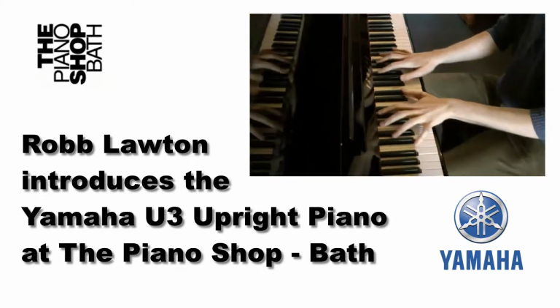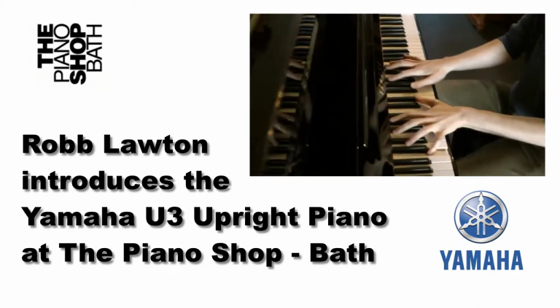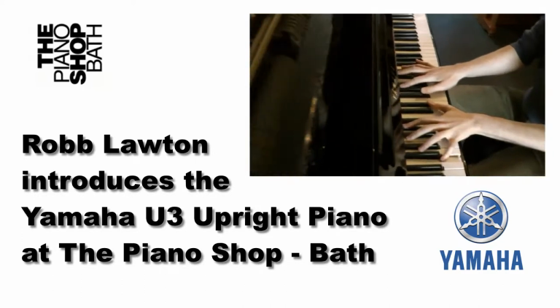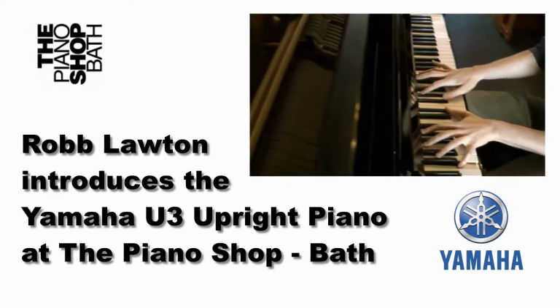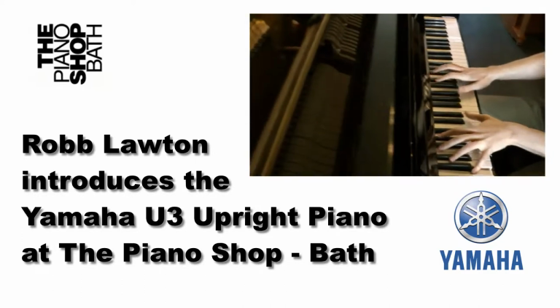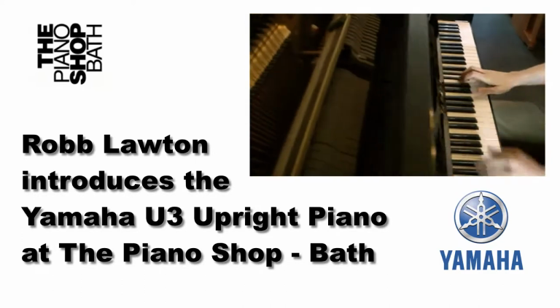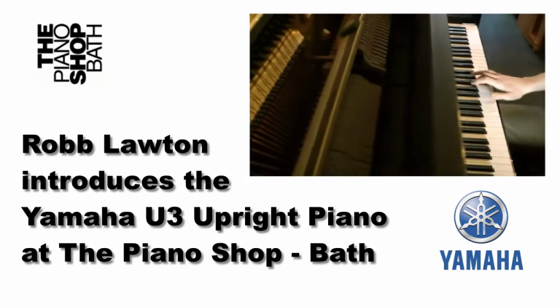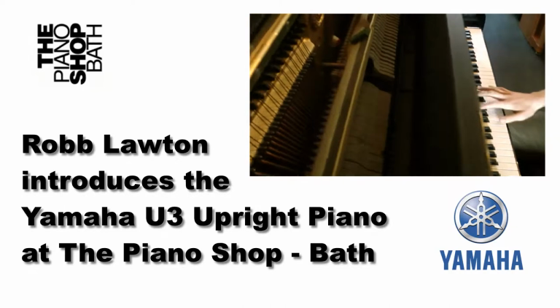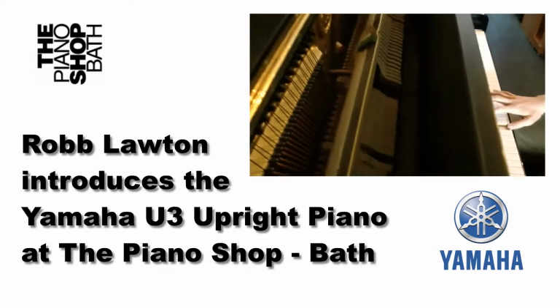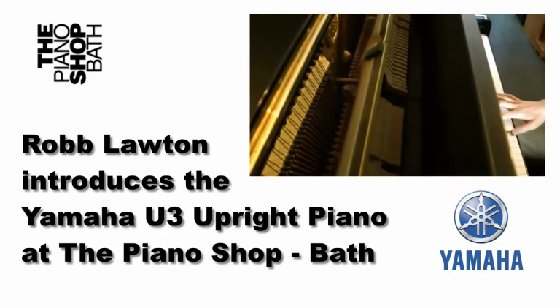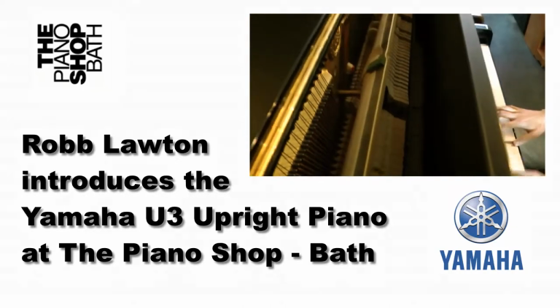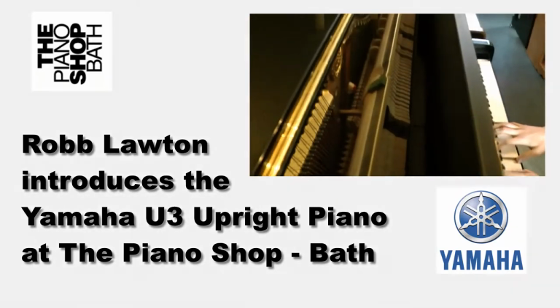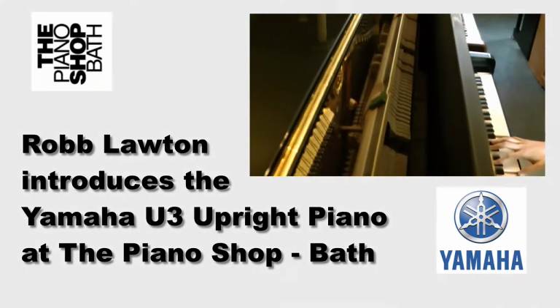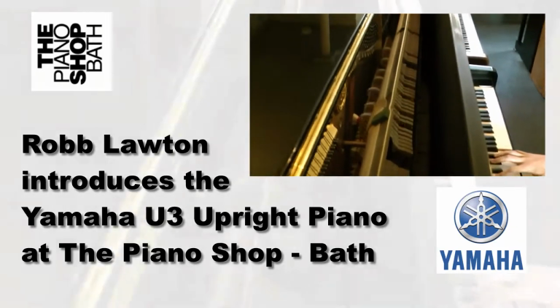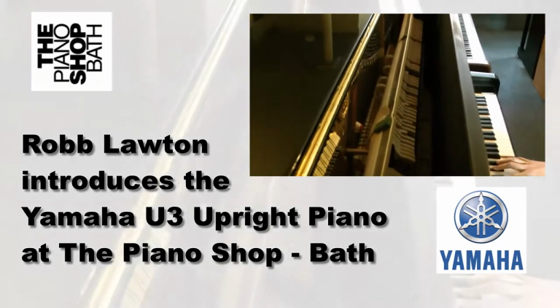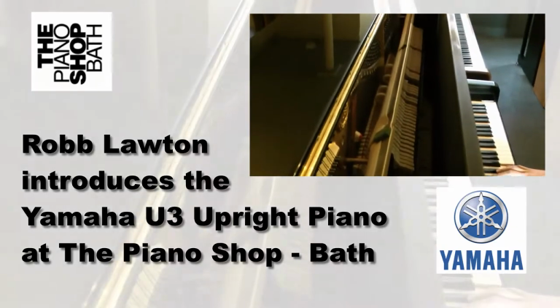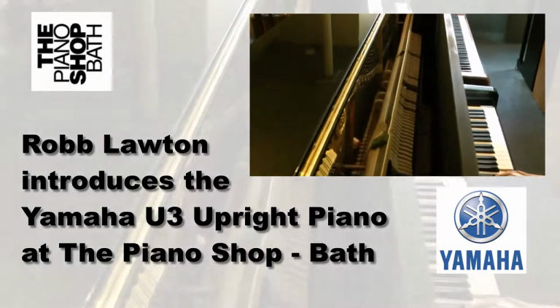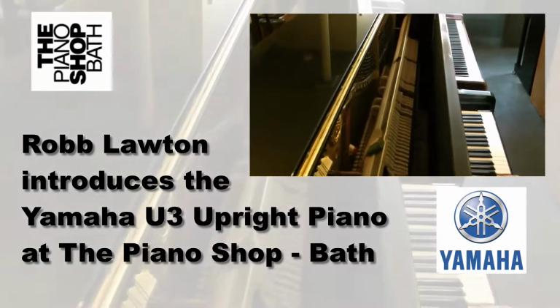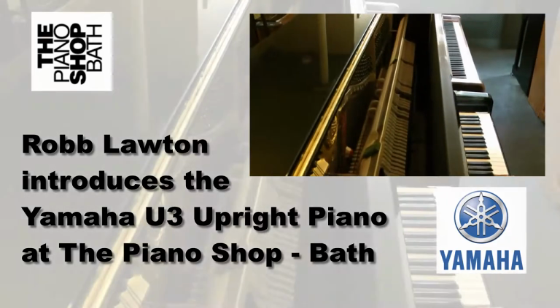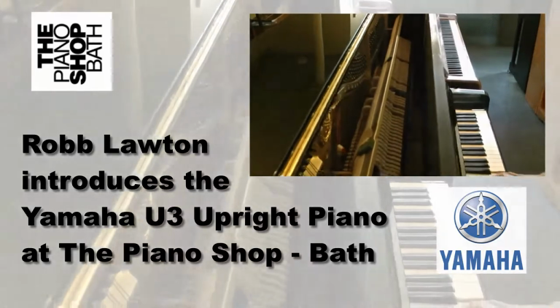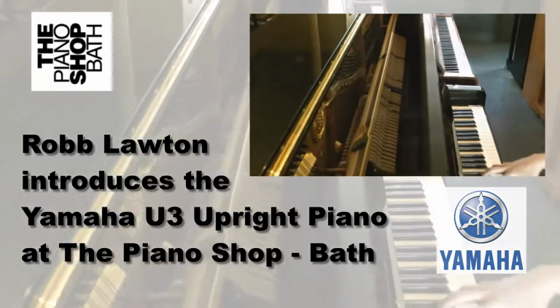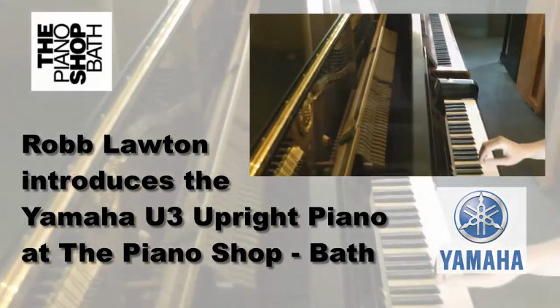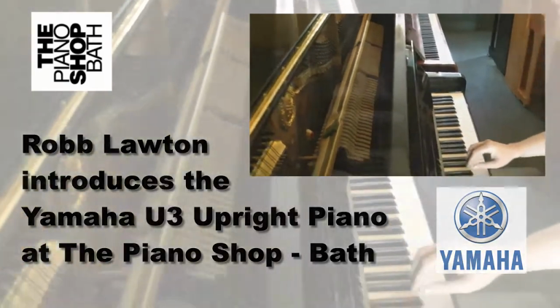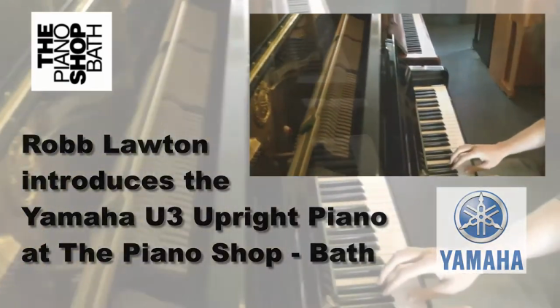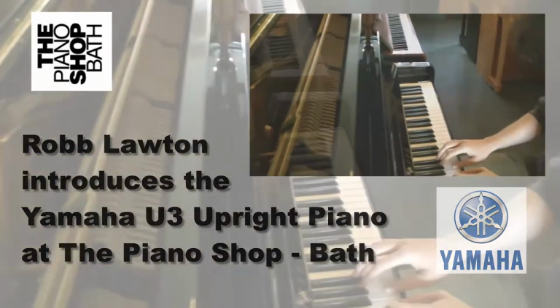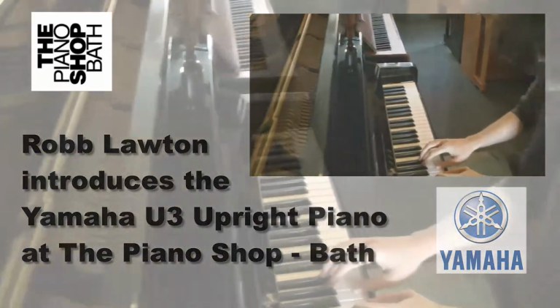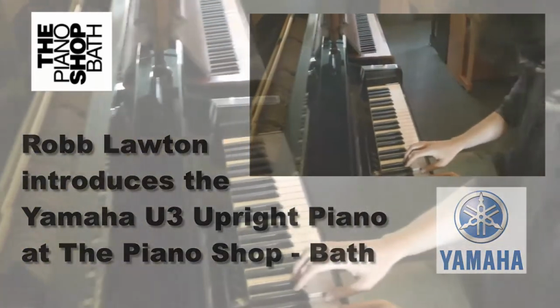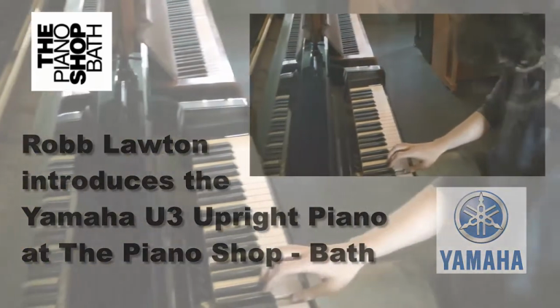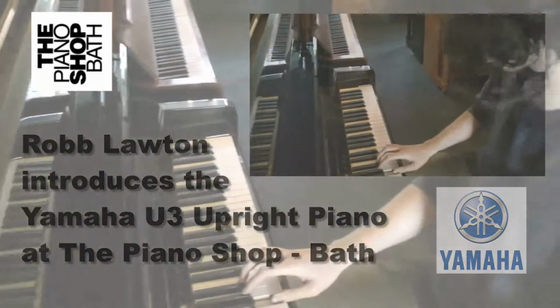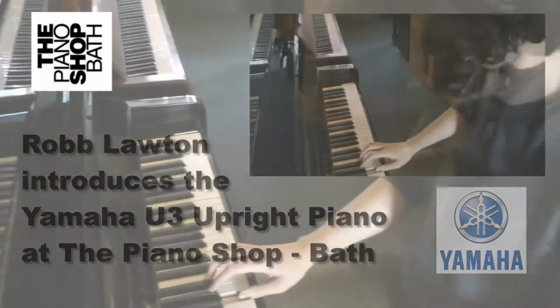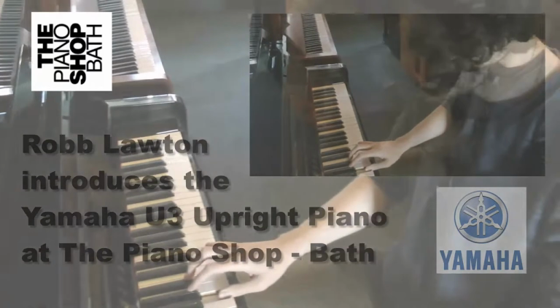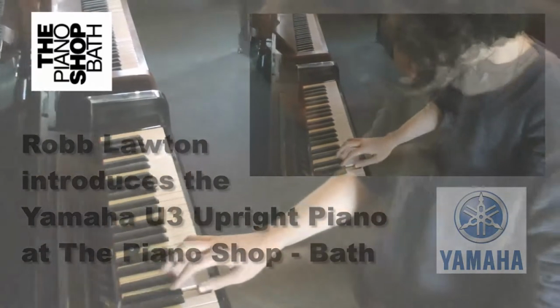Hi, this is Rob Lawton here at The Piano Shop, and I want to introduce you to Yamaha's superb U3 upright piano.